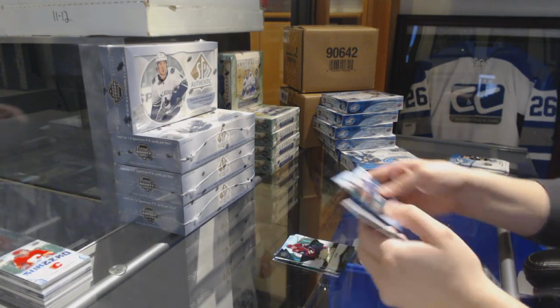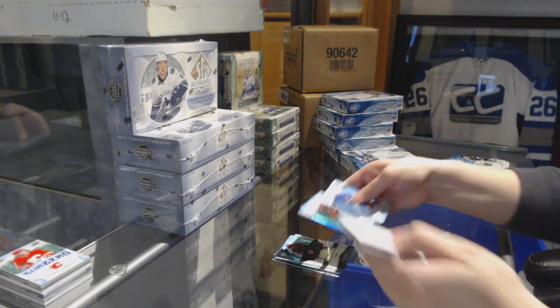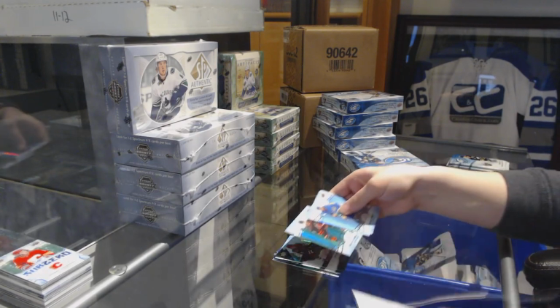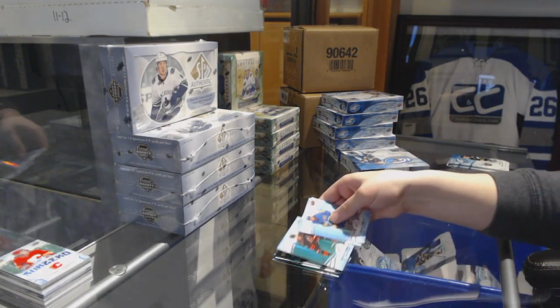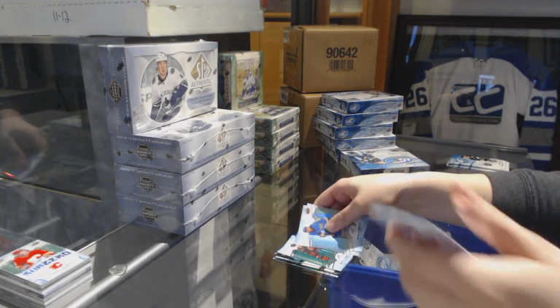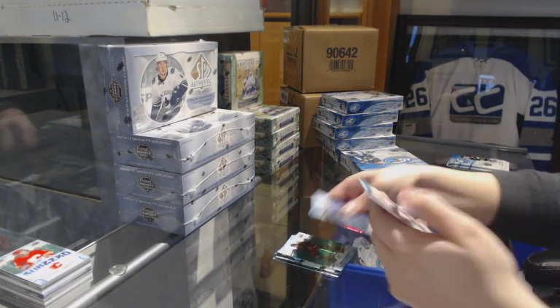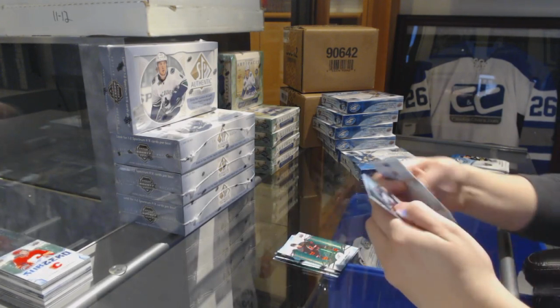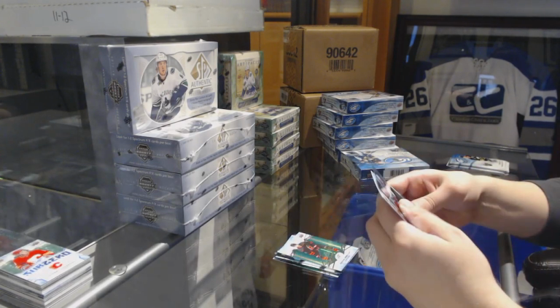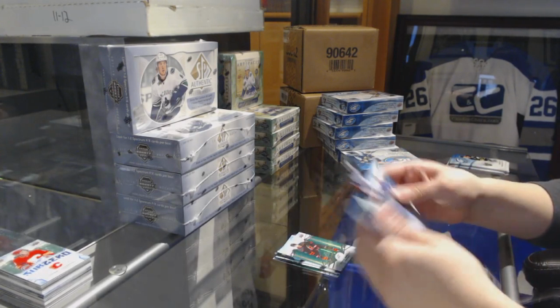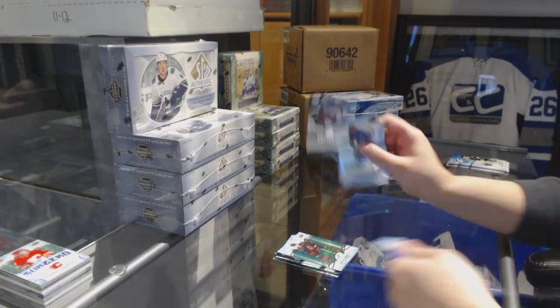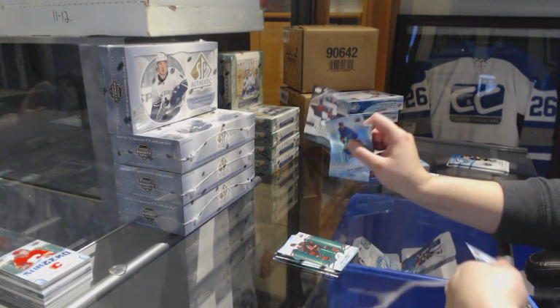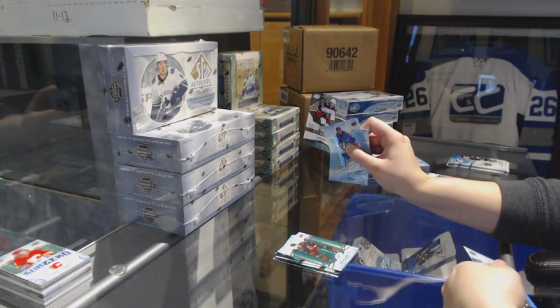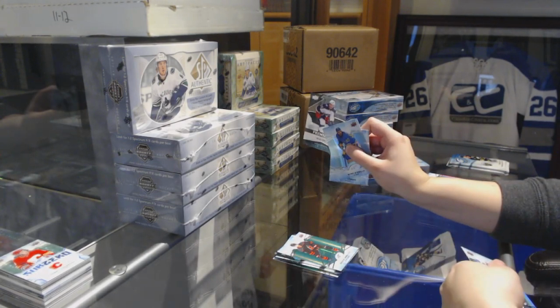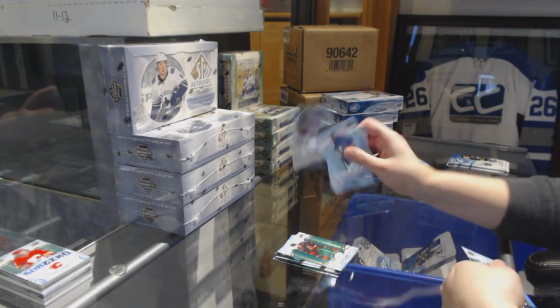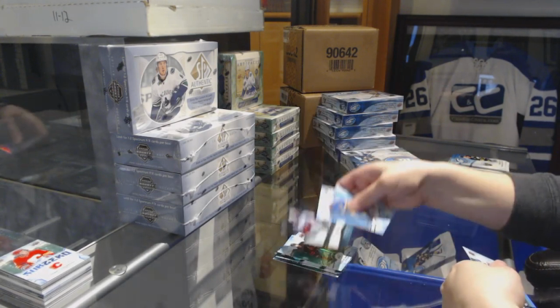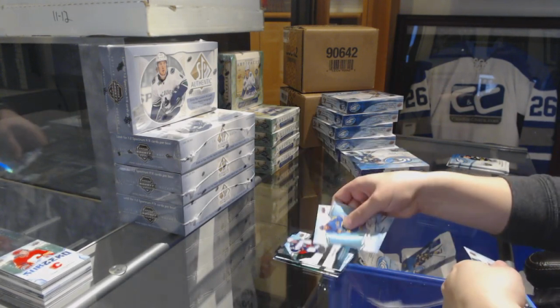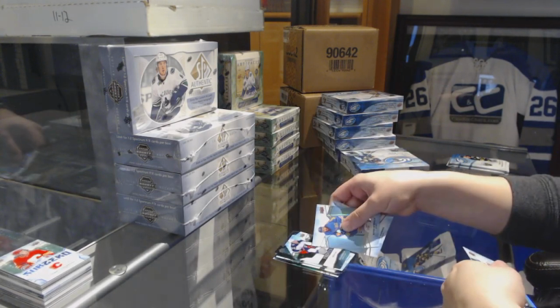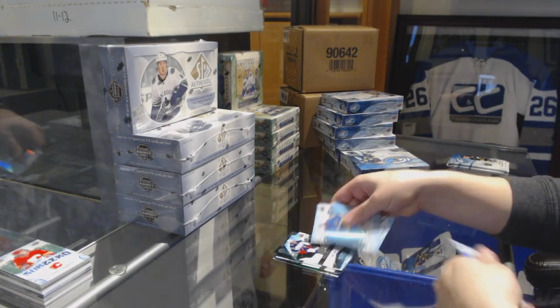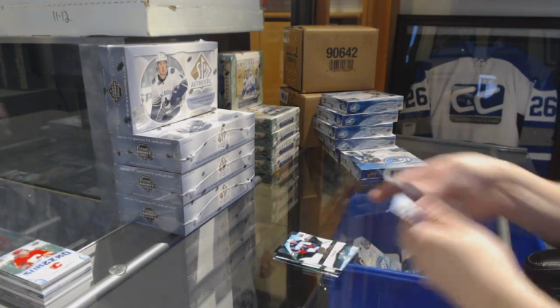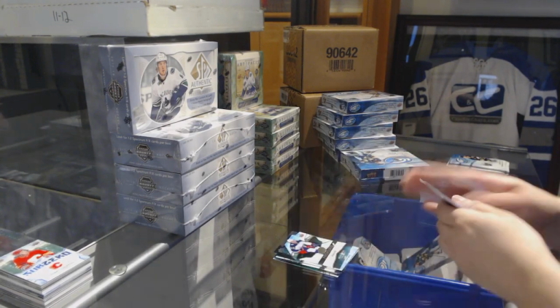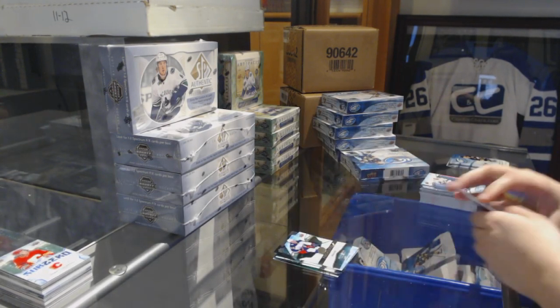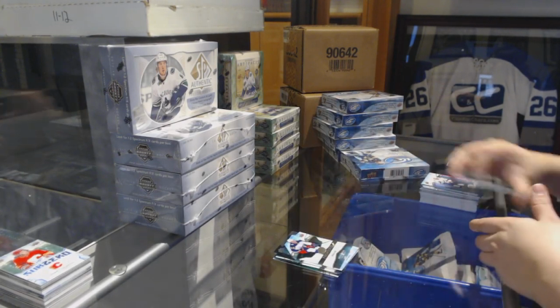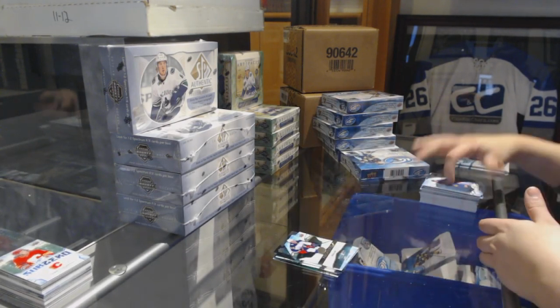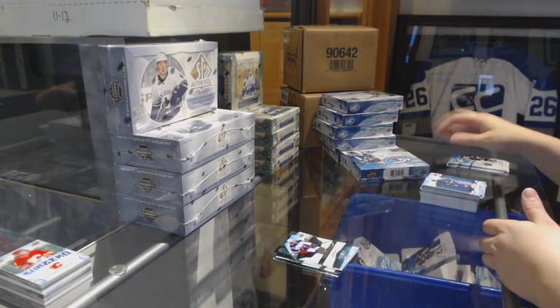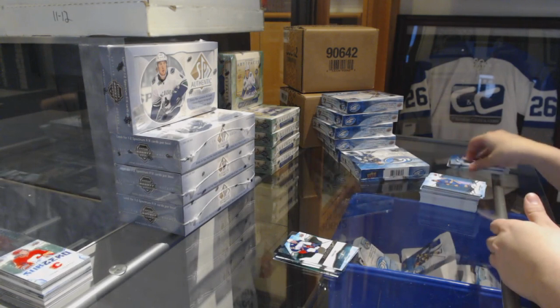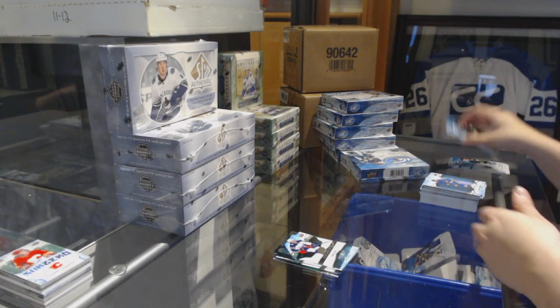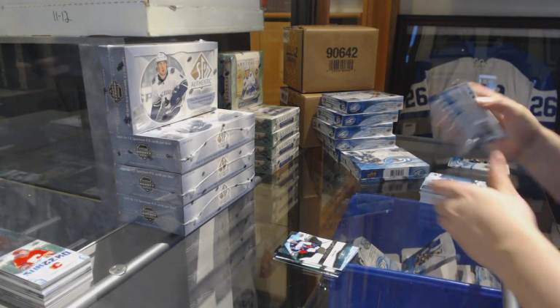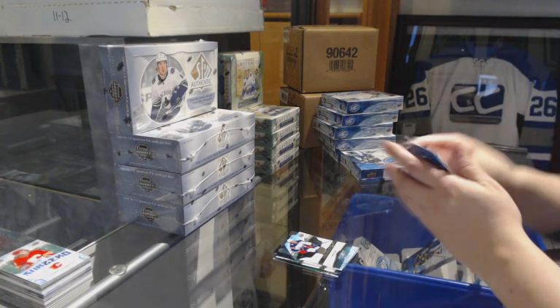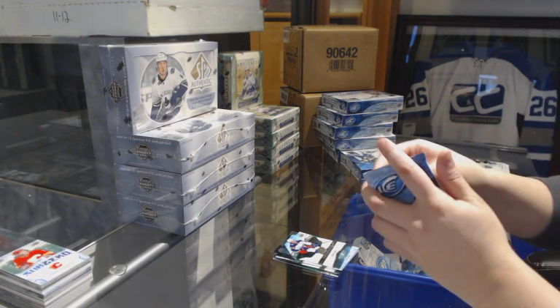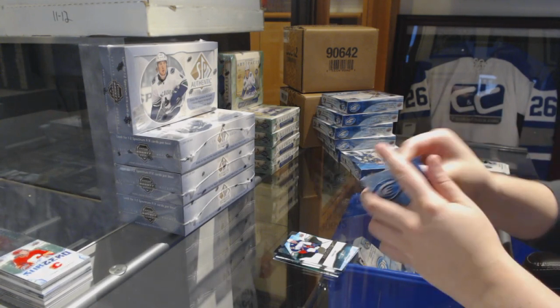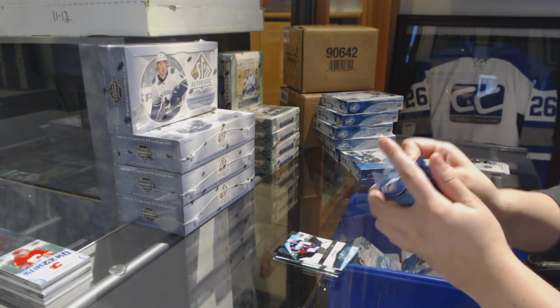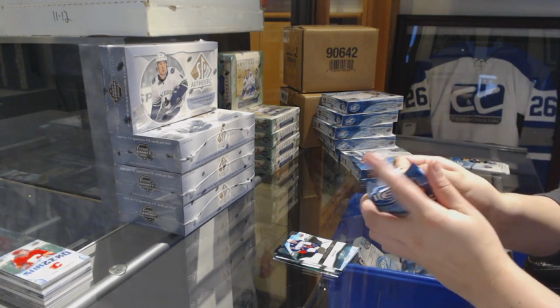Green for the Hurricanes, Dougie Hamilton. Number to 1299 rookie for the Blue Jackets, Eric Robinson.